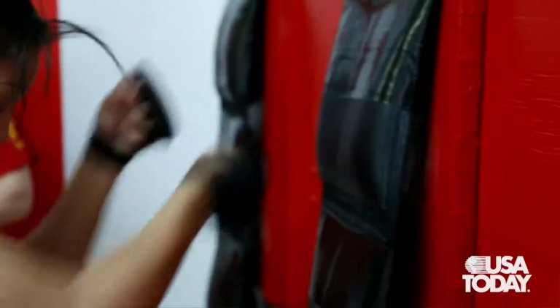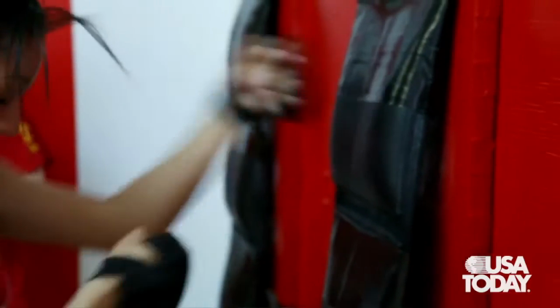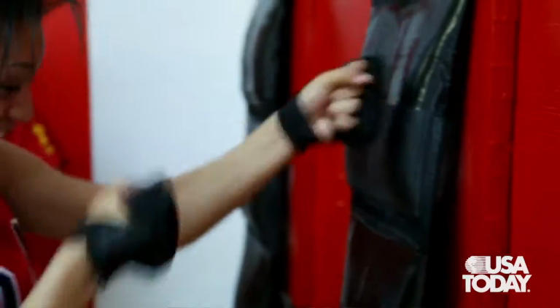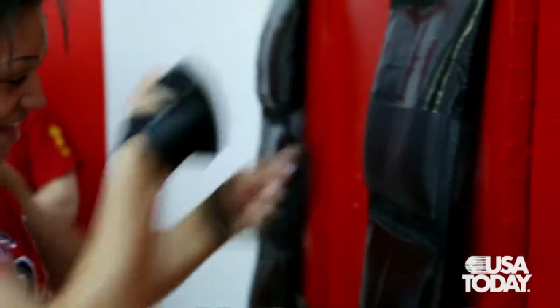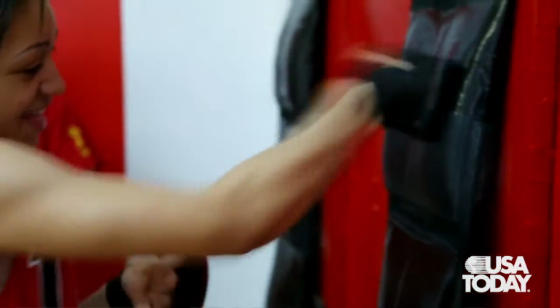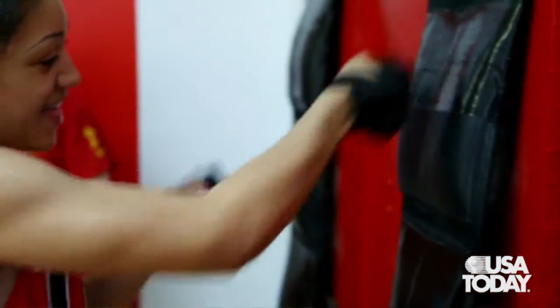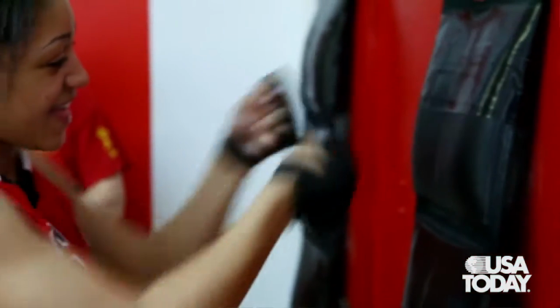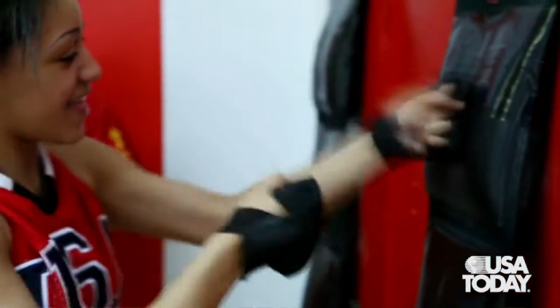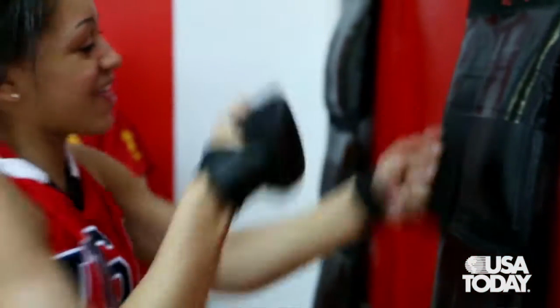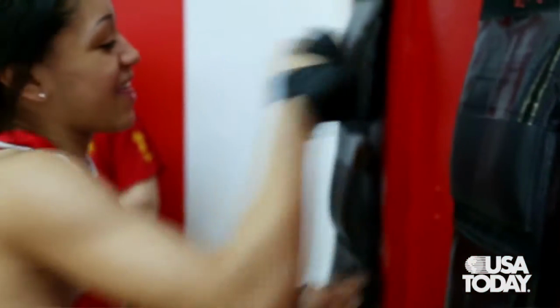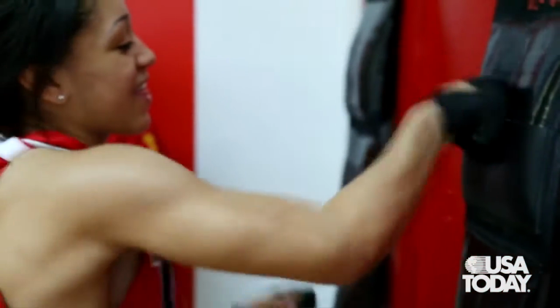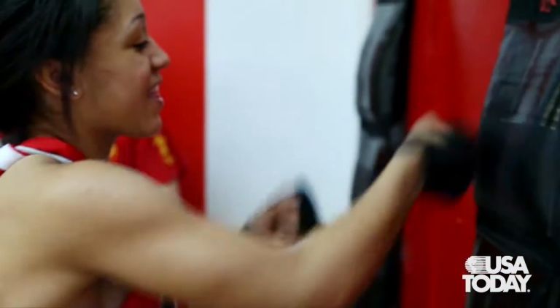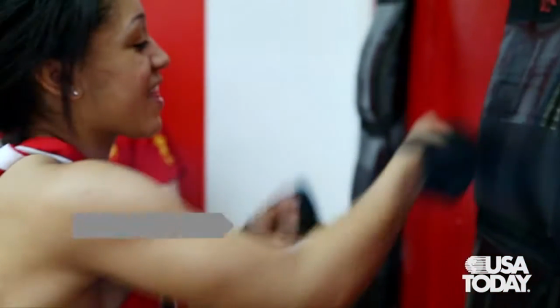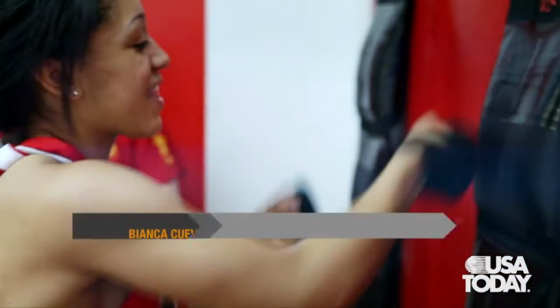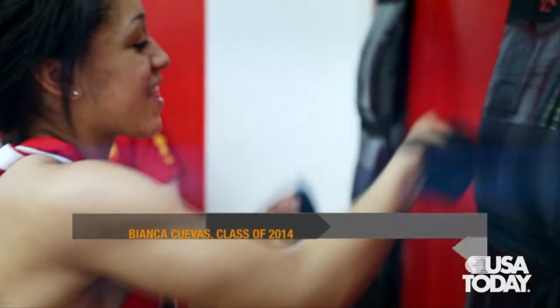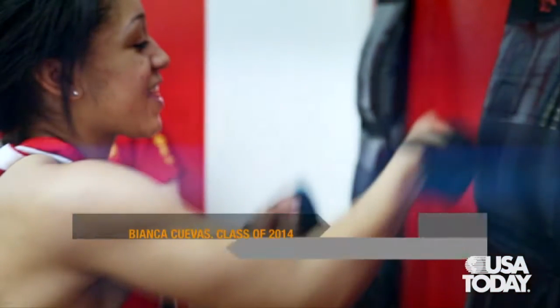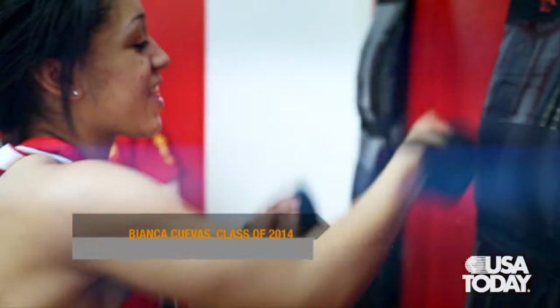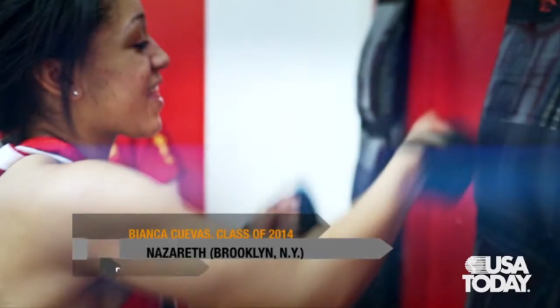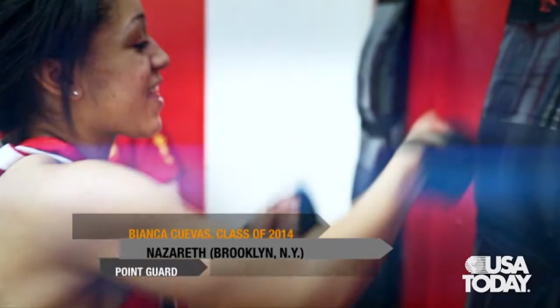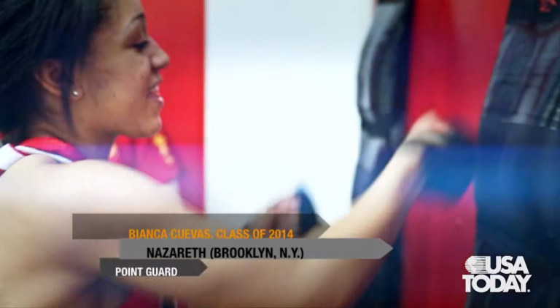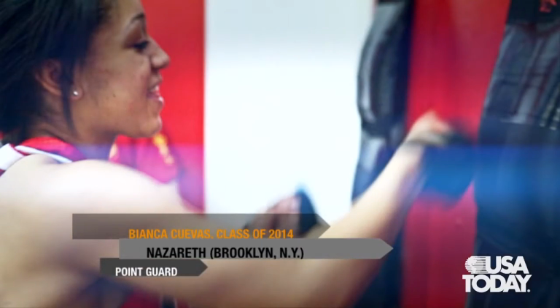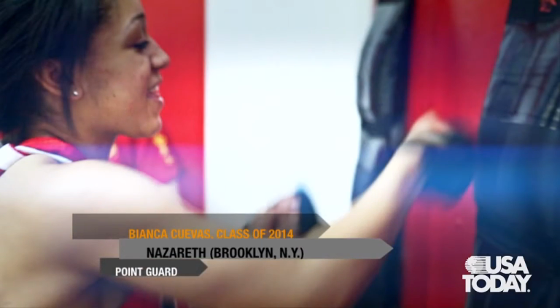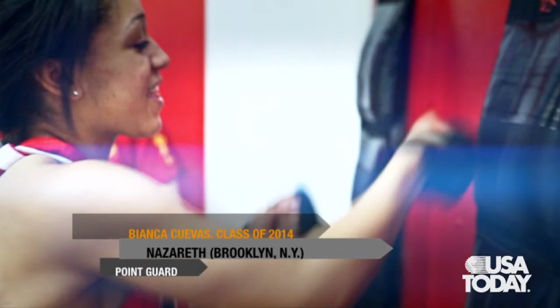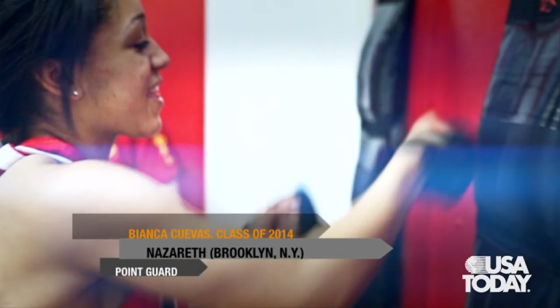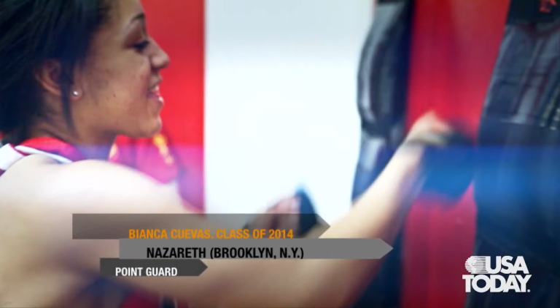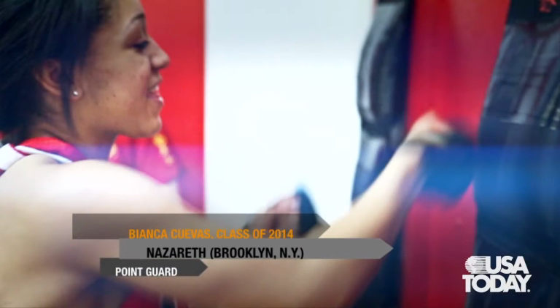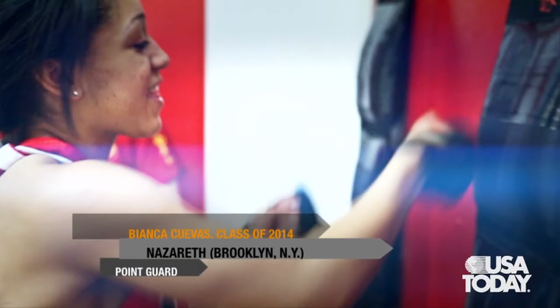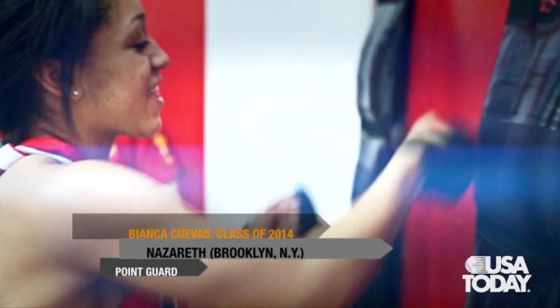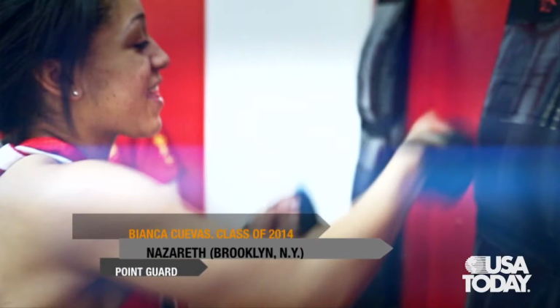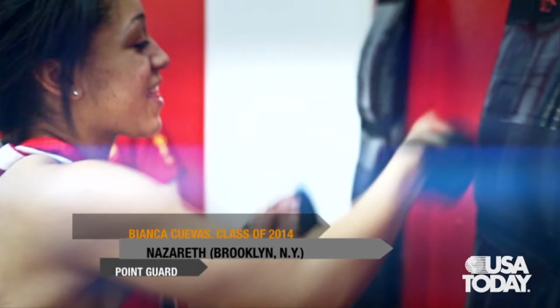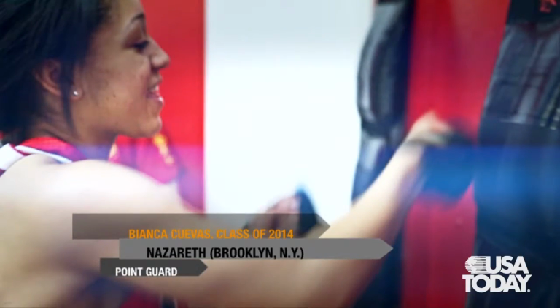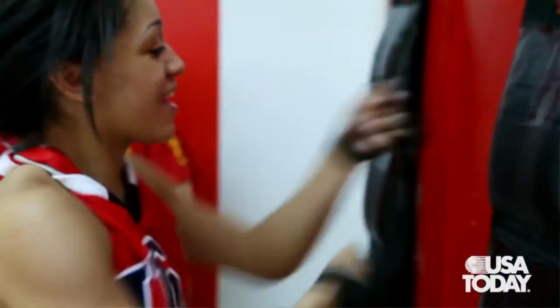My name is Bianca Cuevas. I play basketball and my goal is to make it to the WNBA.